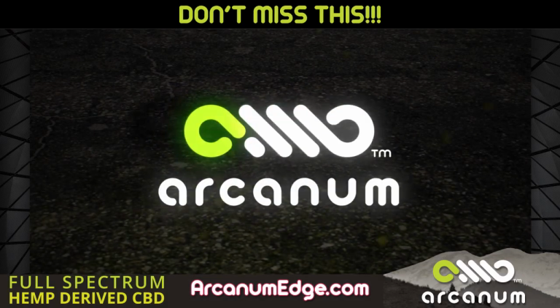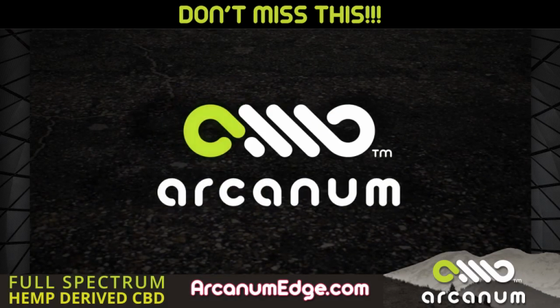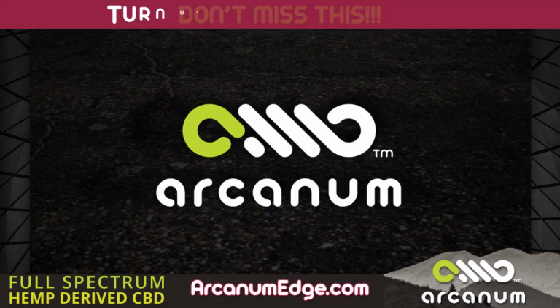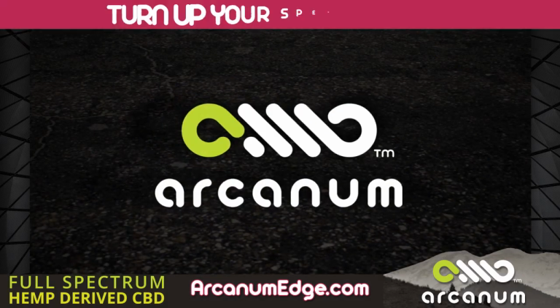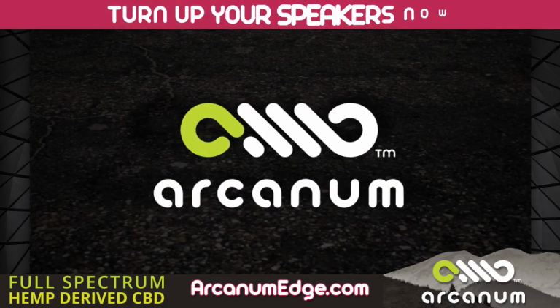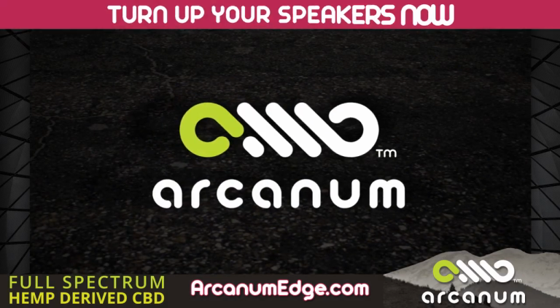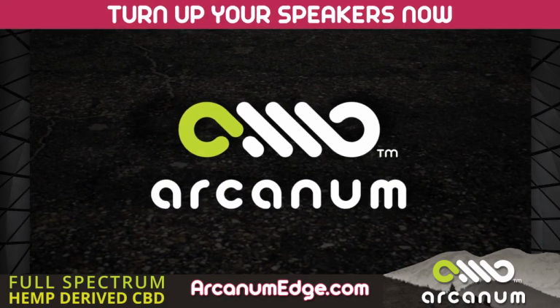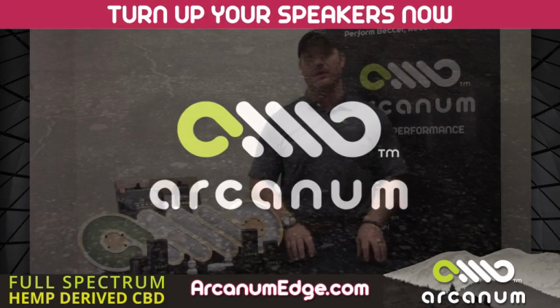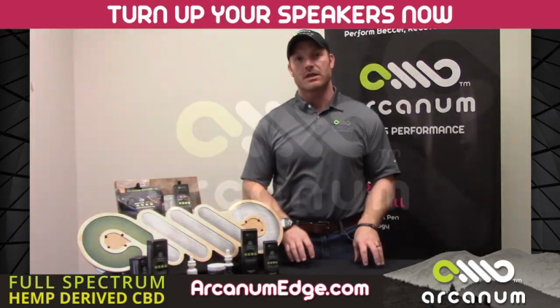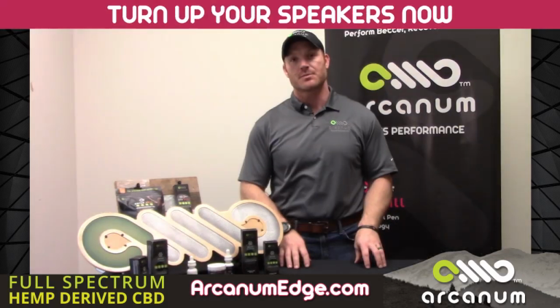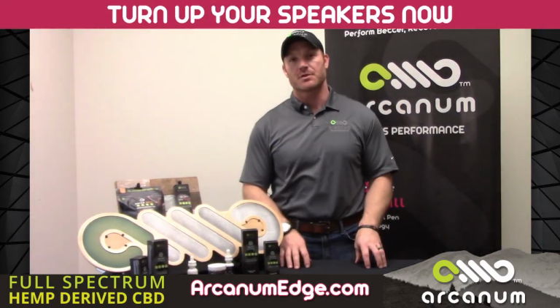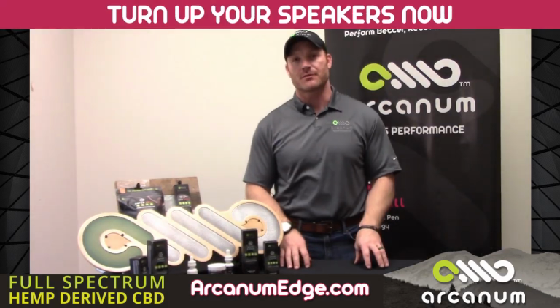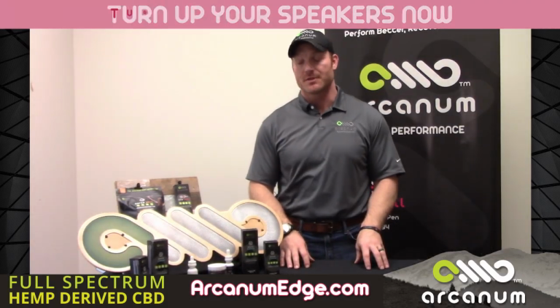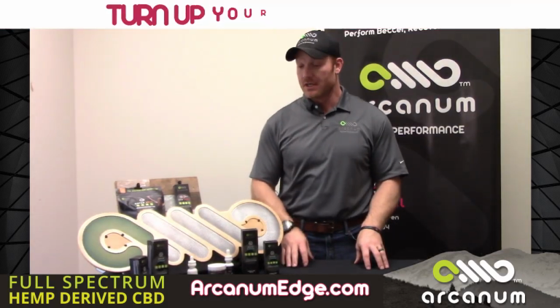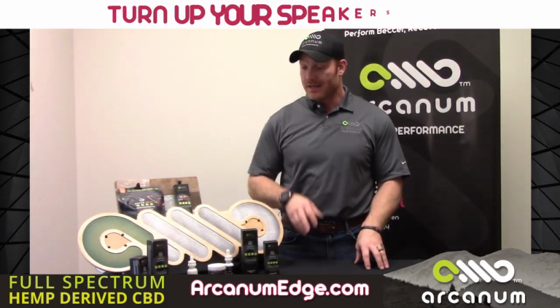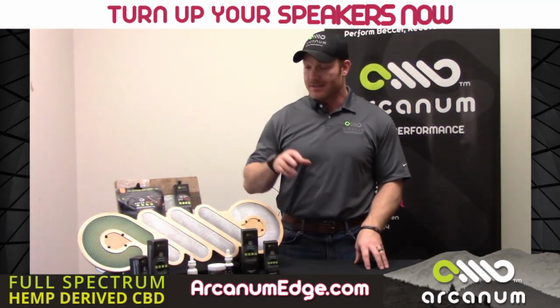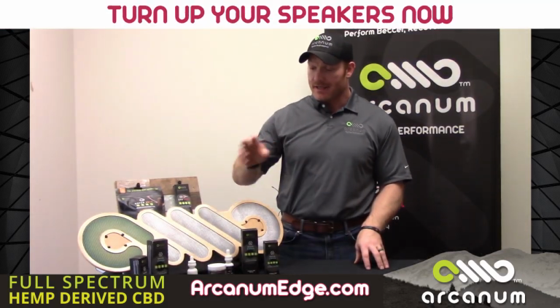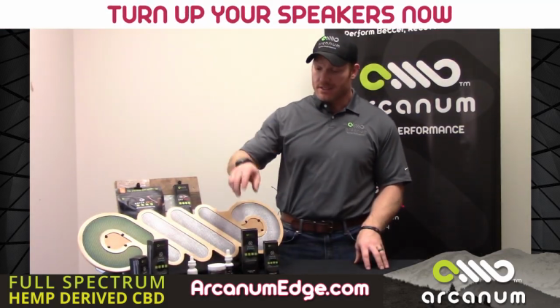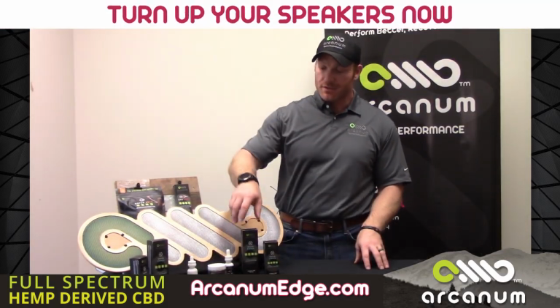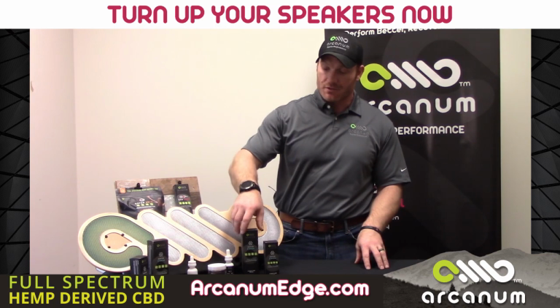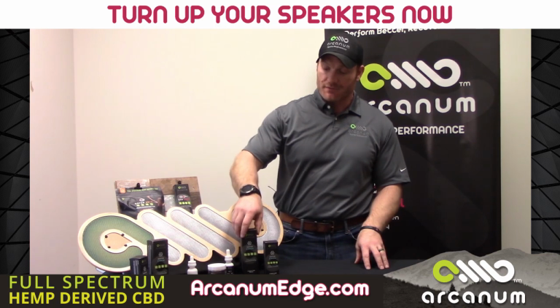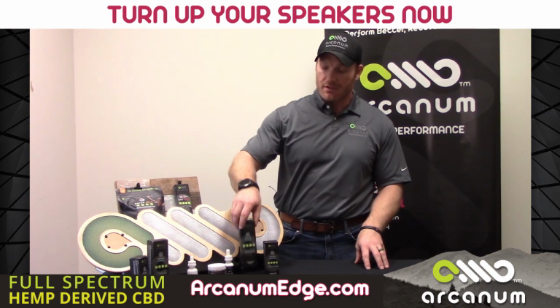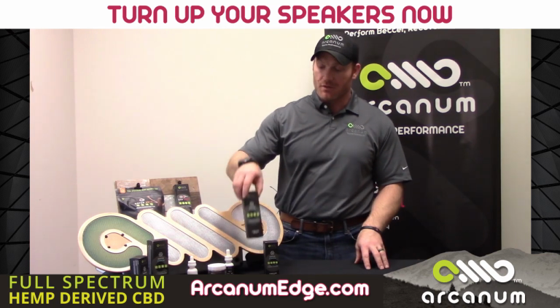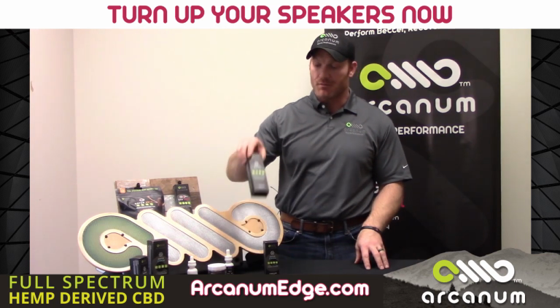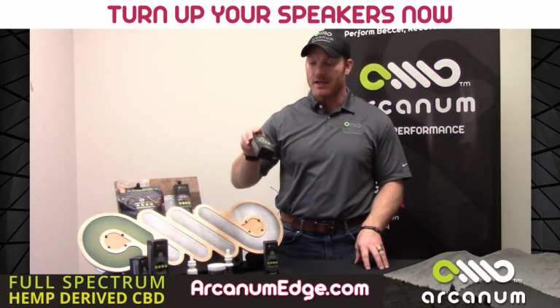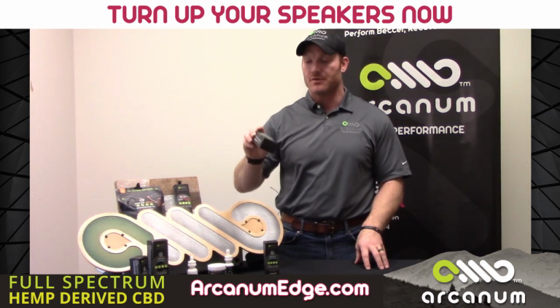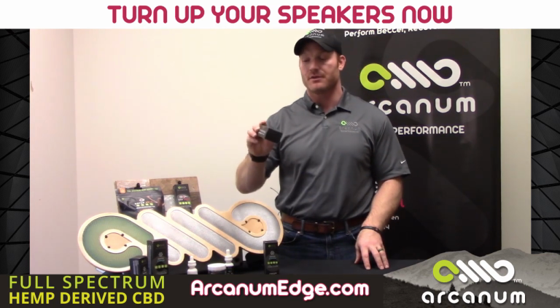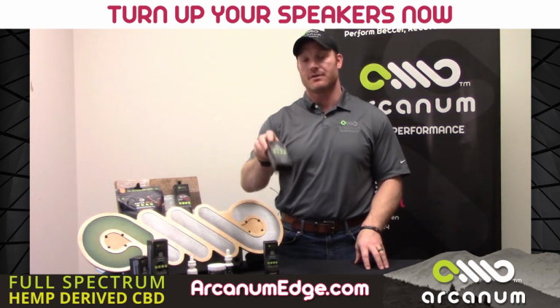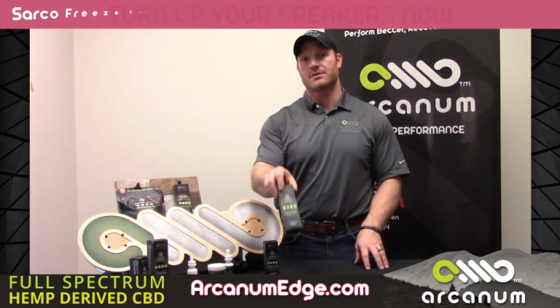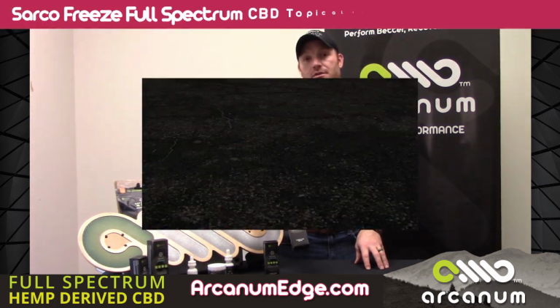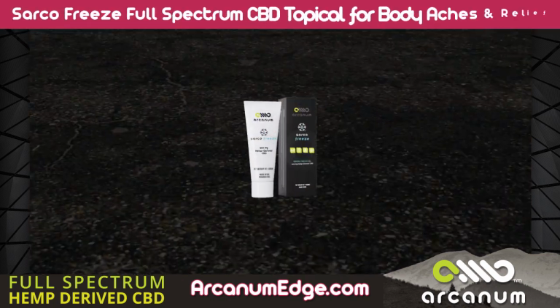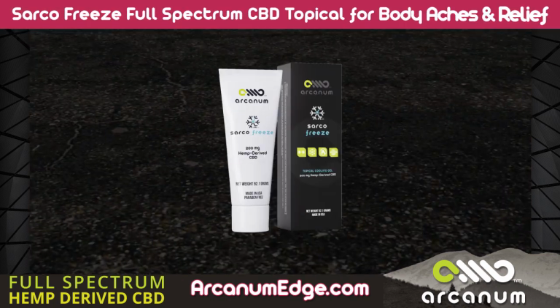Hi folks, Tyler Mintz here with Harkandum Sports Performance. Today I want to do a quick video about the Sarco Freeze.